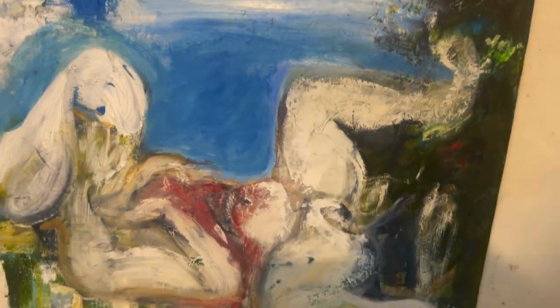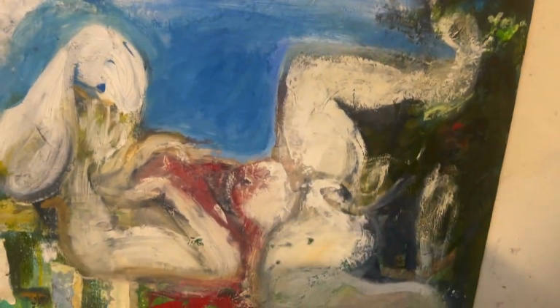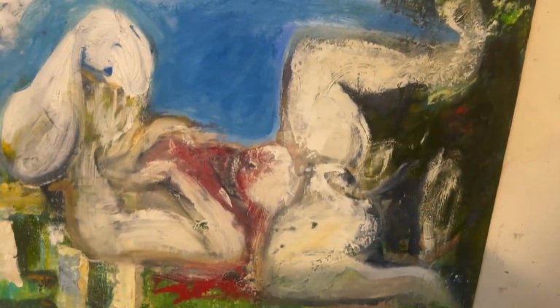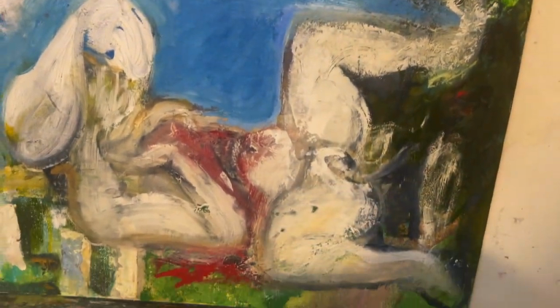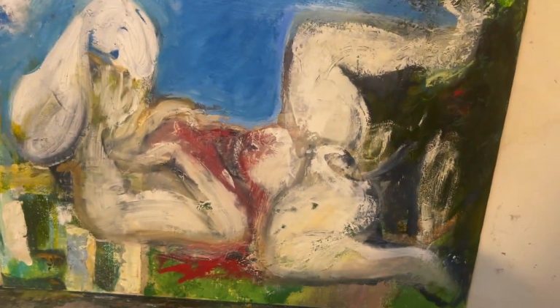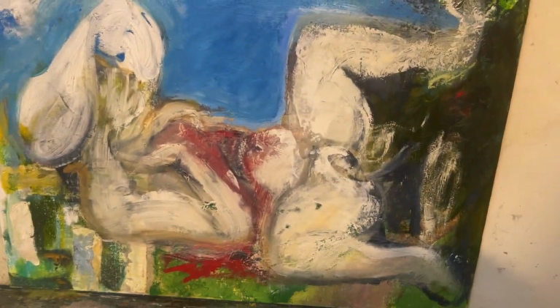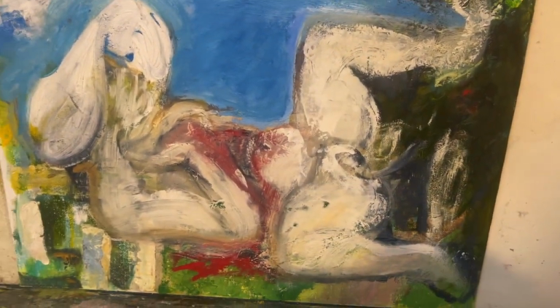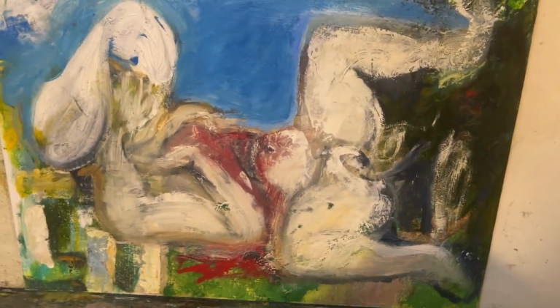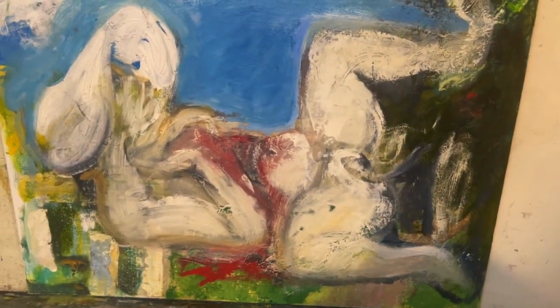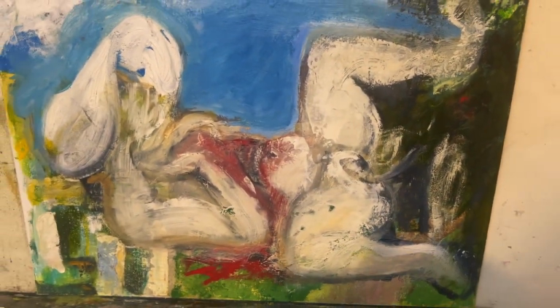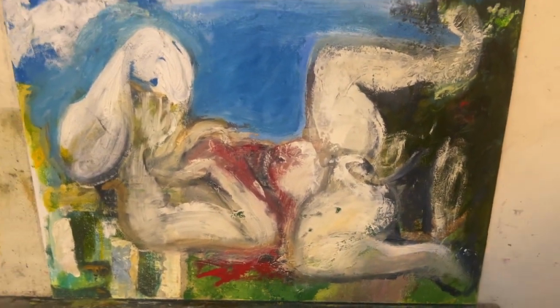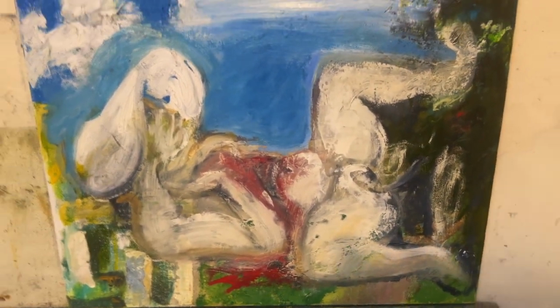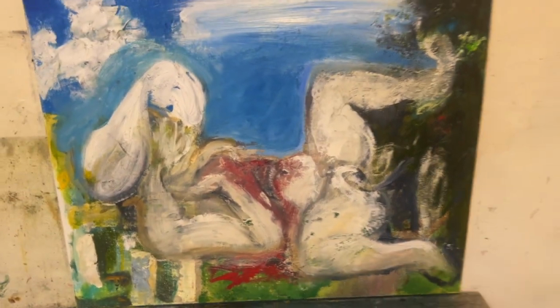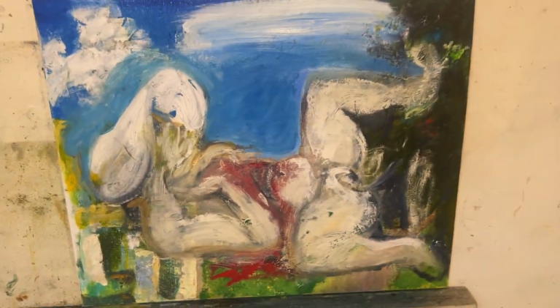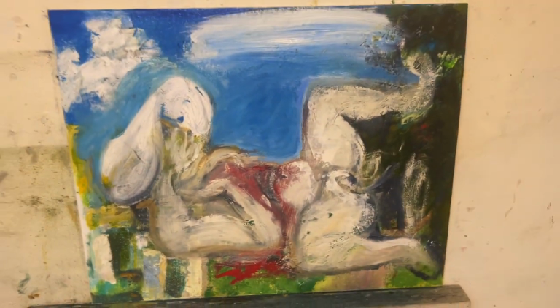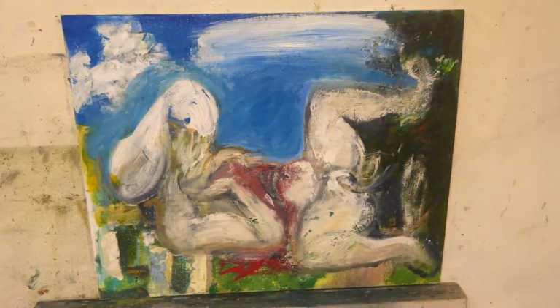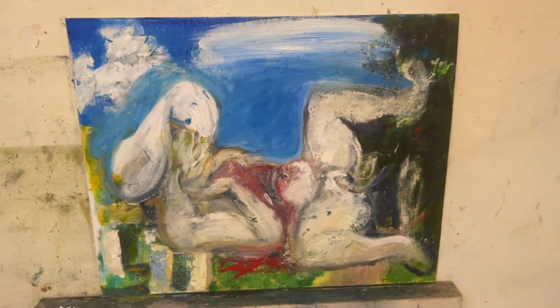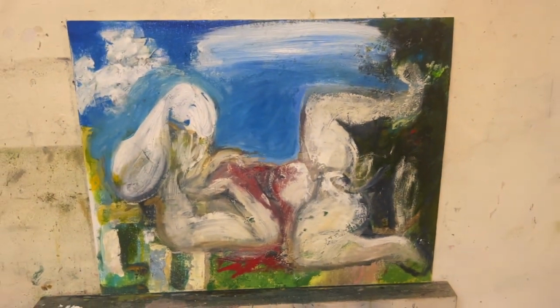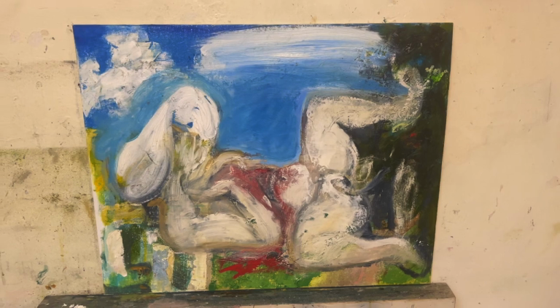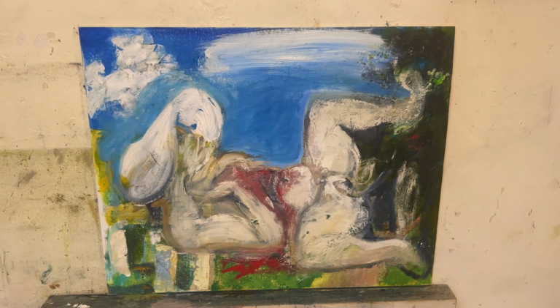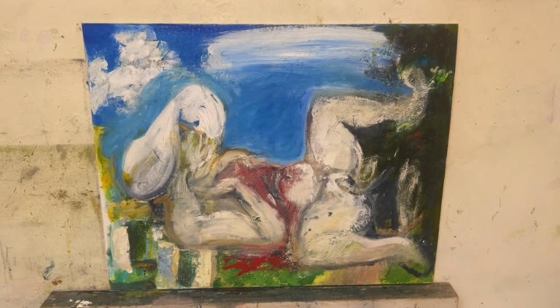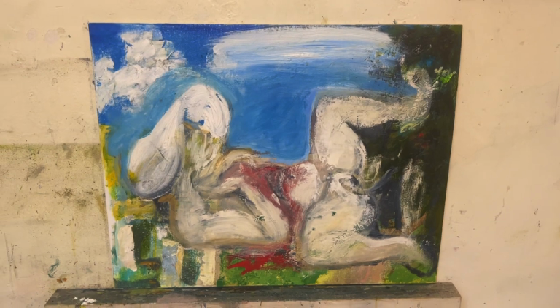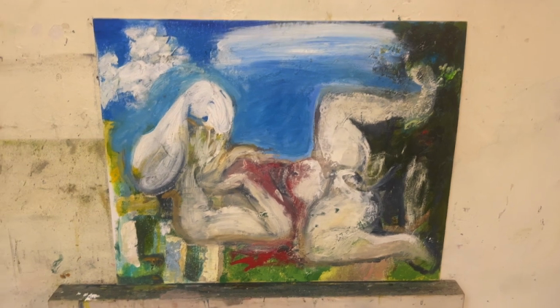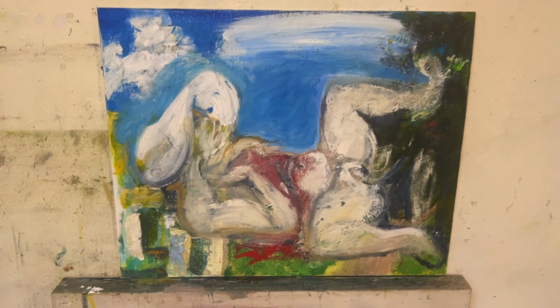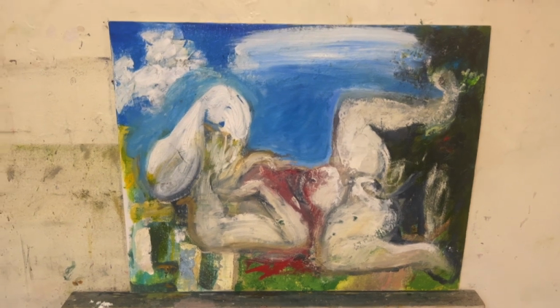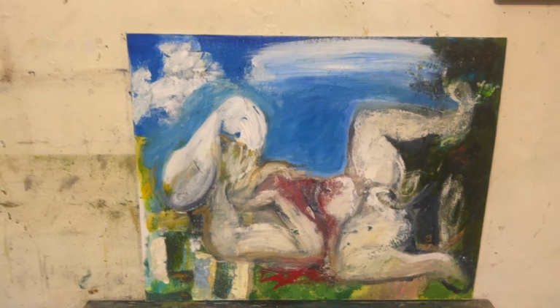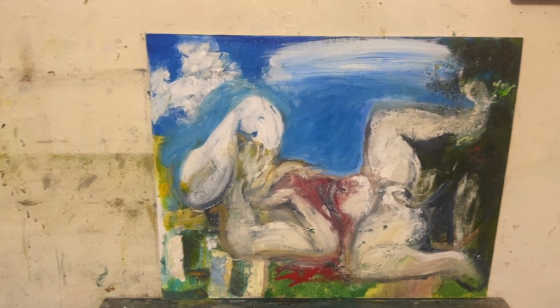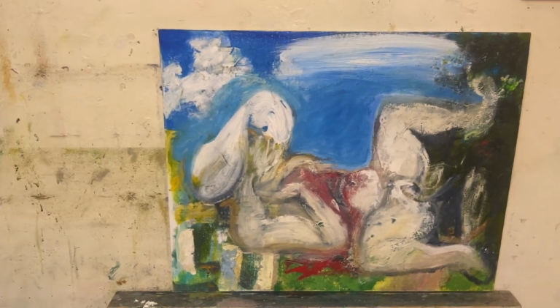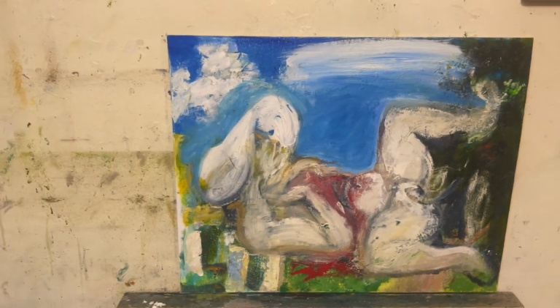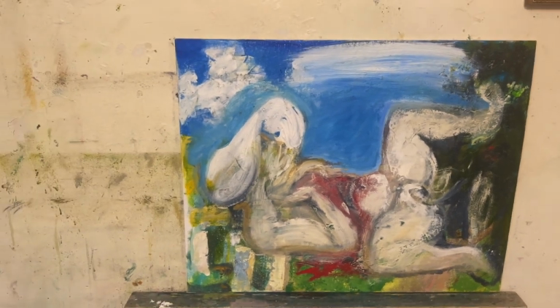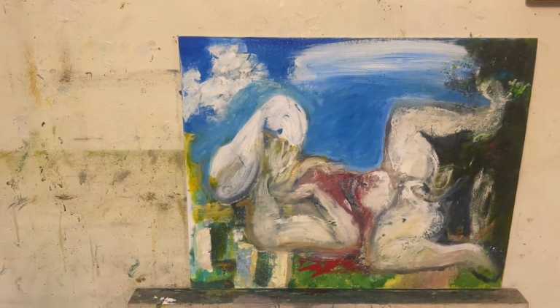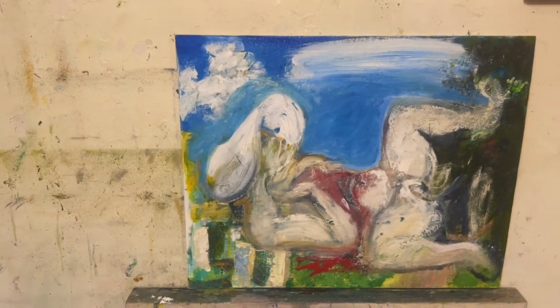Yeah, the skin tones are all wrong. I'm going to have to look at some Lucian Freud or something to get myself an education.